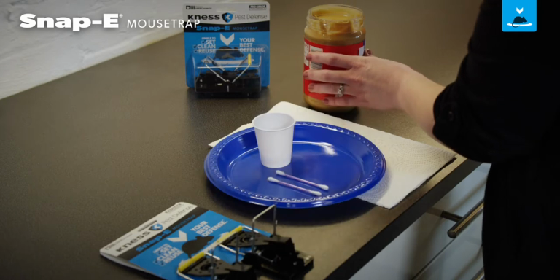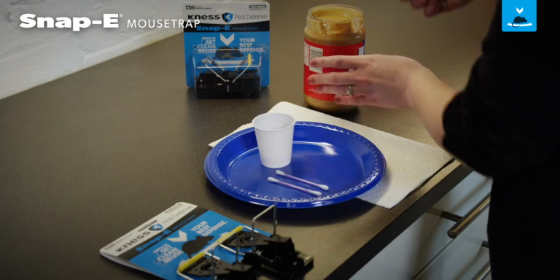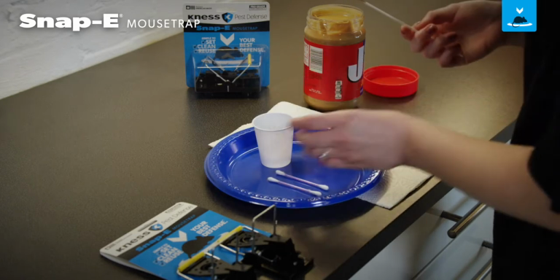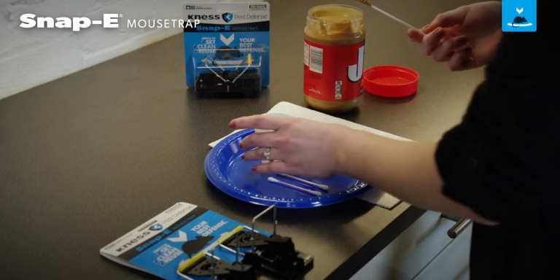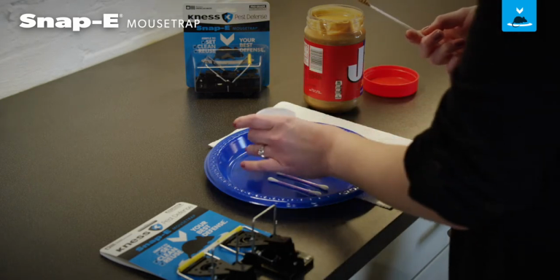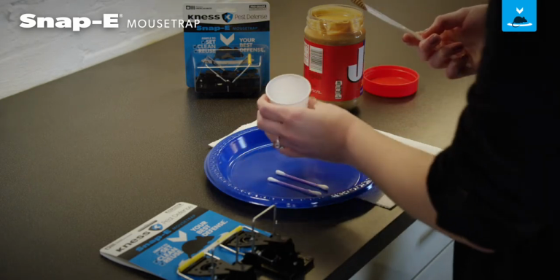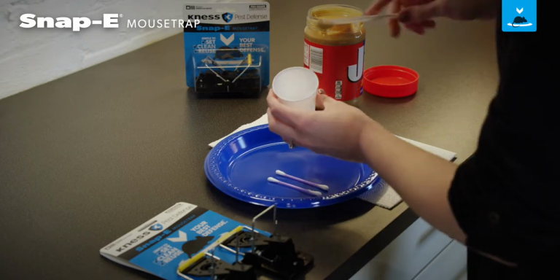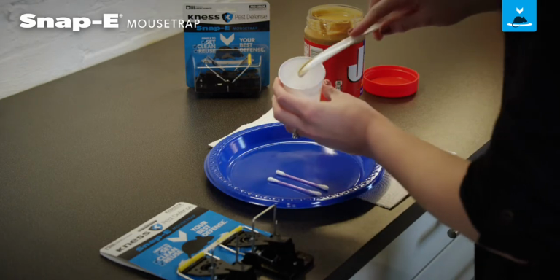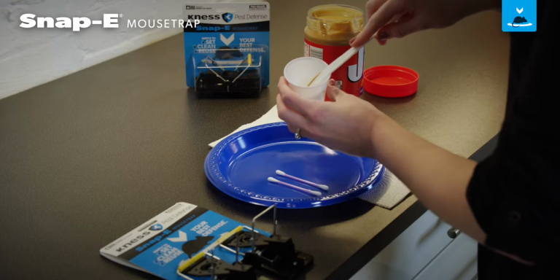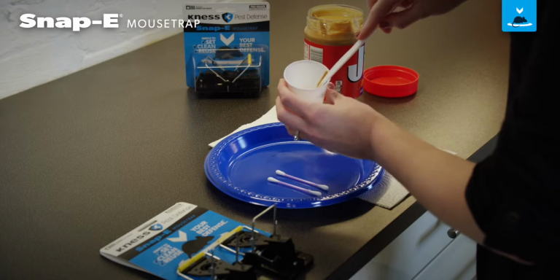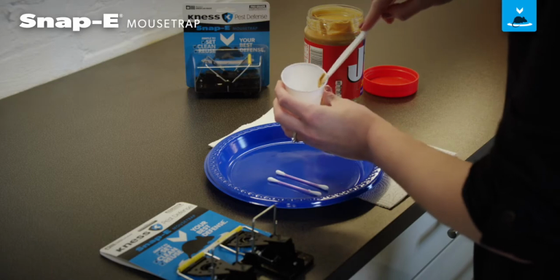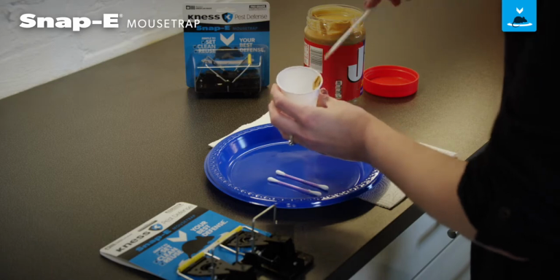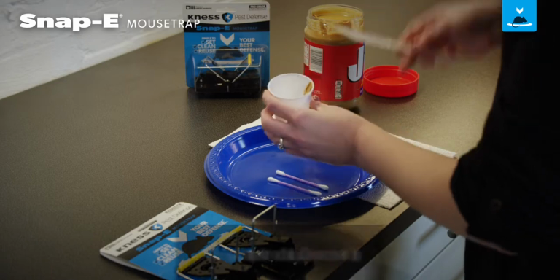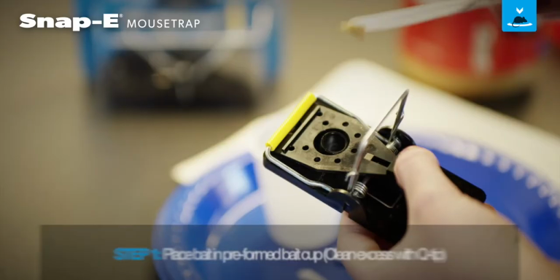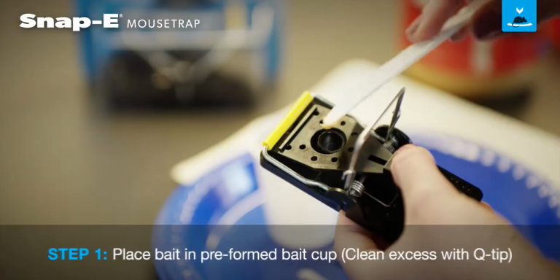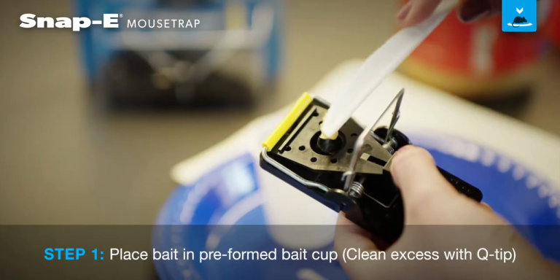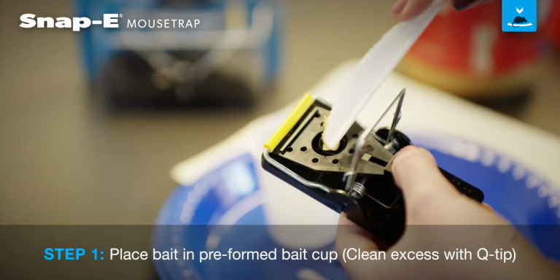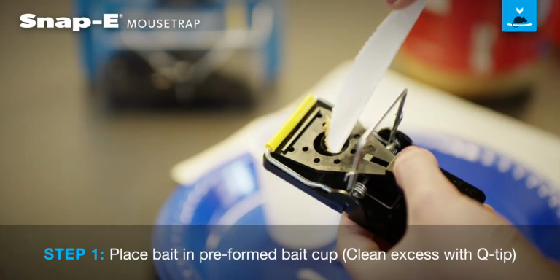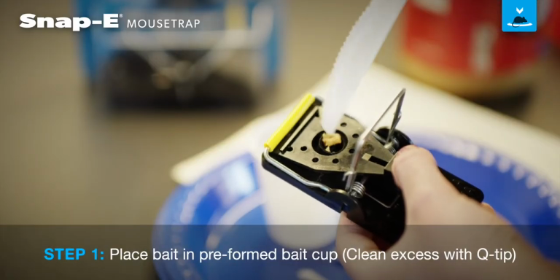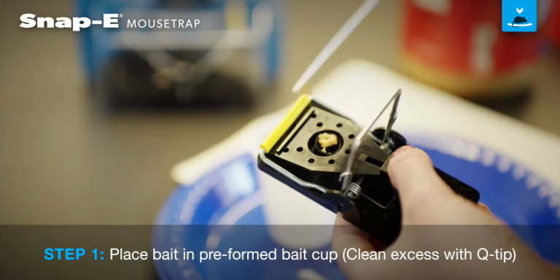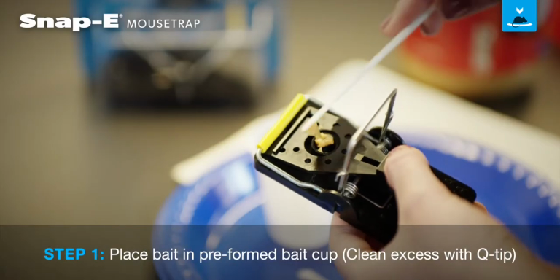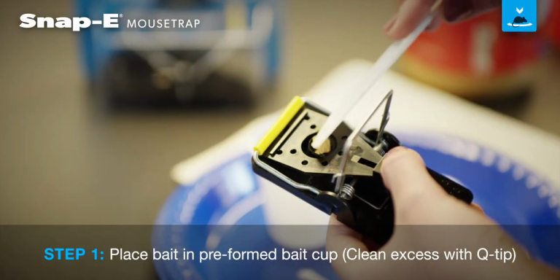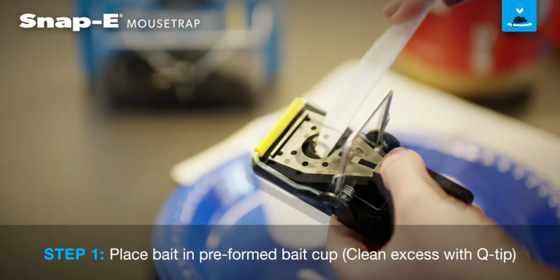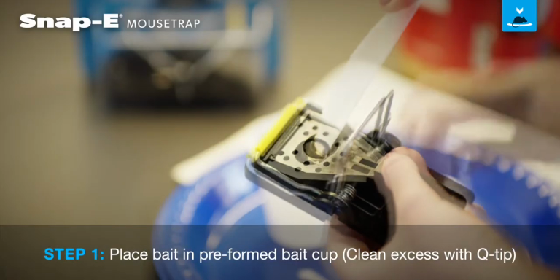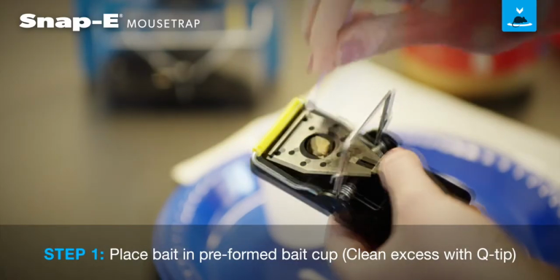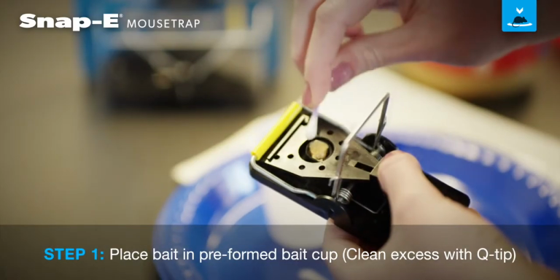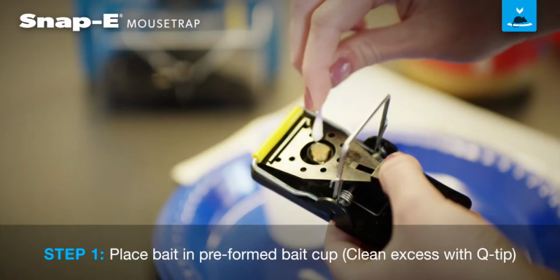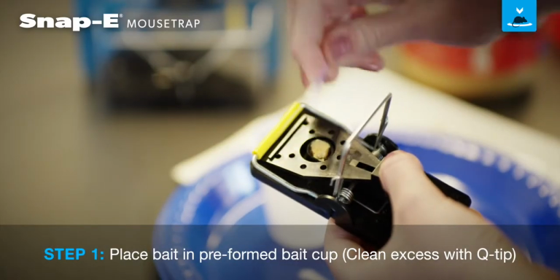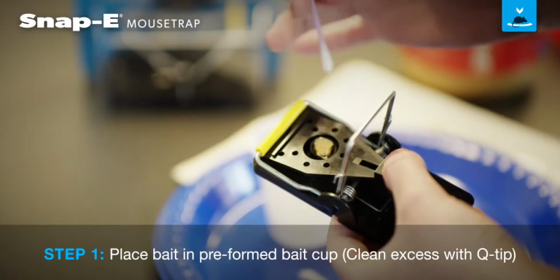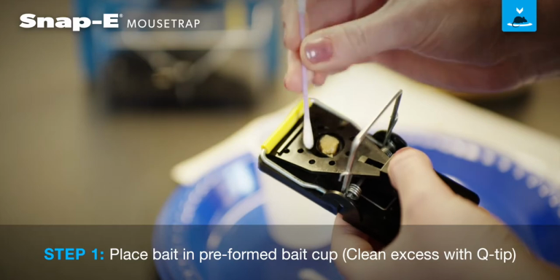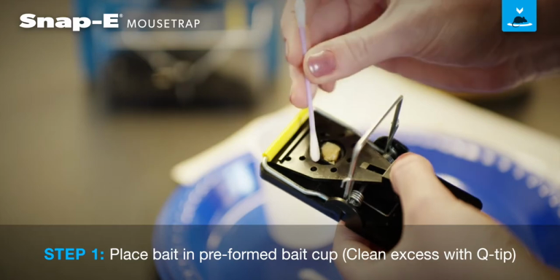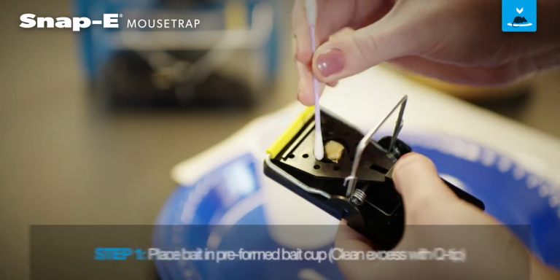Bait your Snappy Mouse Trap using a small amount of peanut butter. To avoid transferring your scent to the trap, use a knife or Q-tip to place peanut butter in the bait cup.